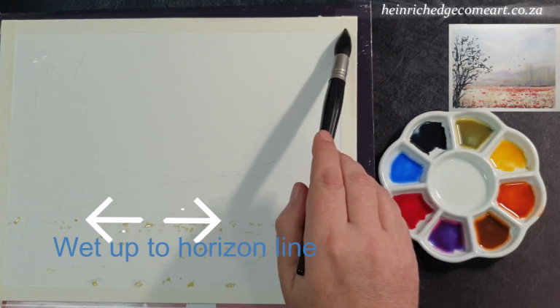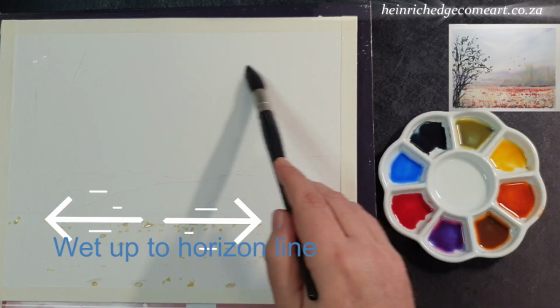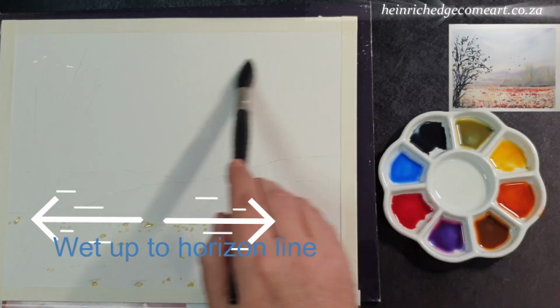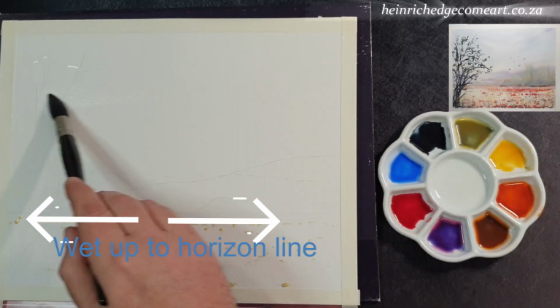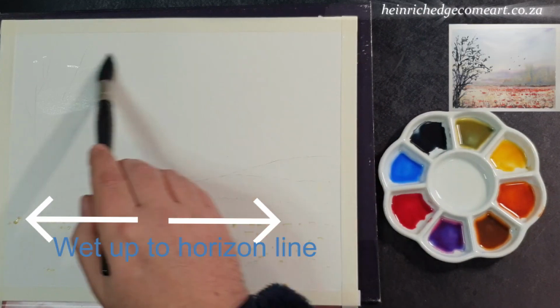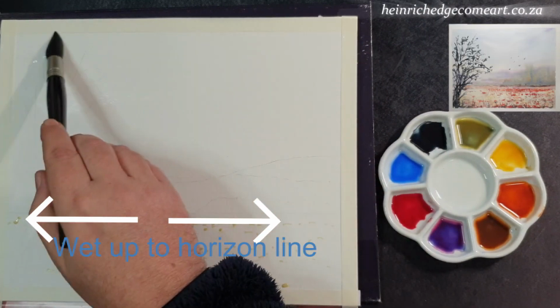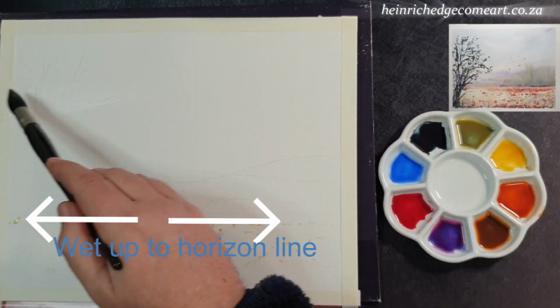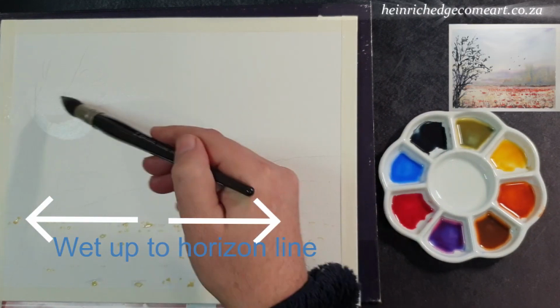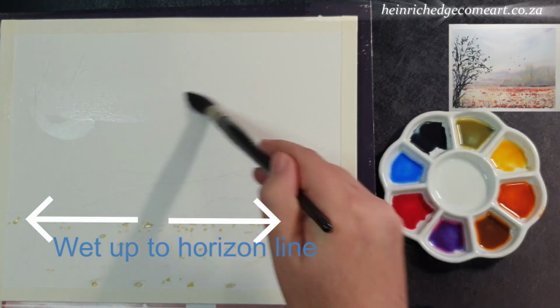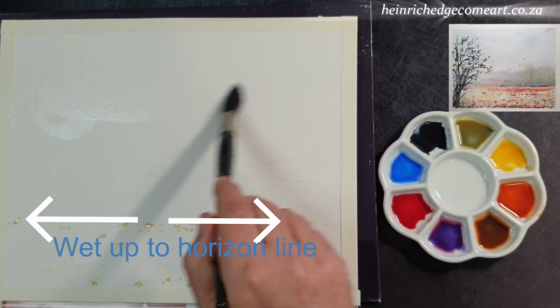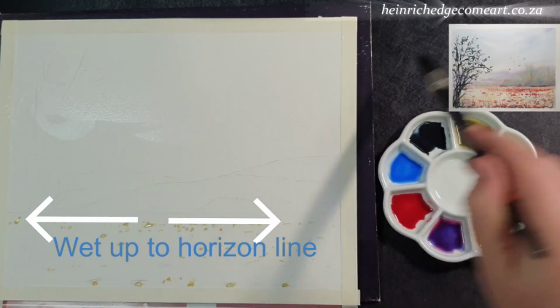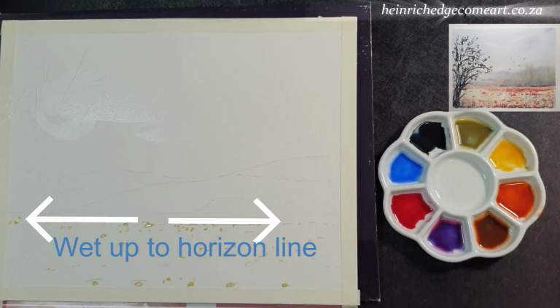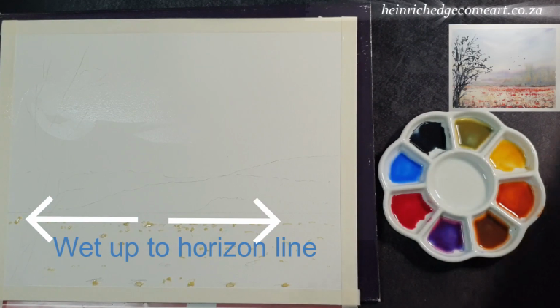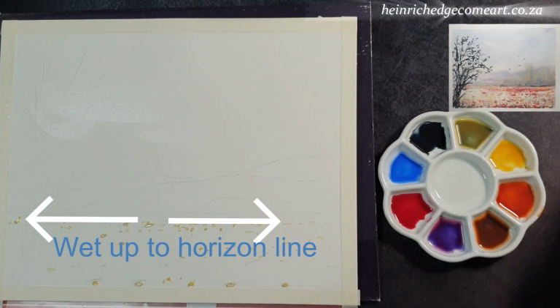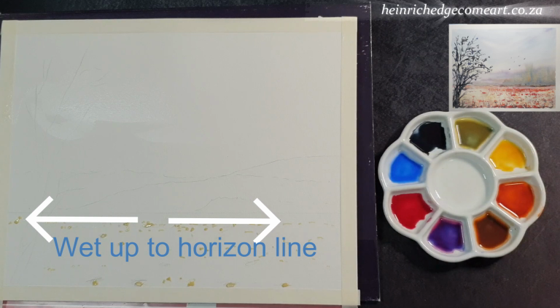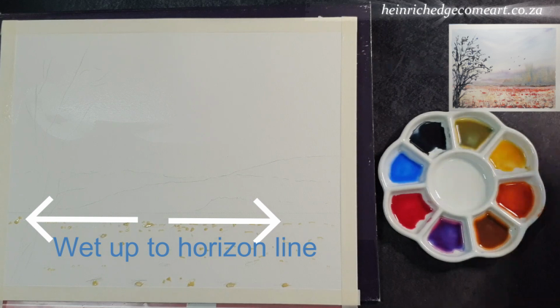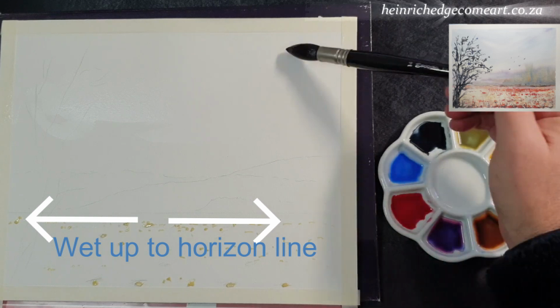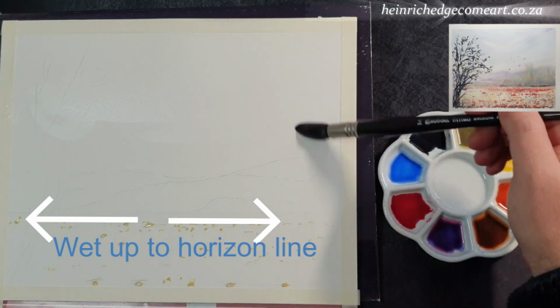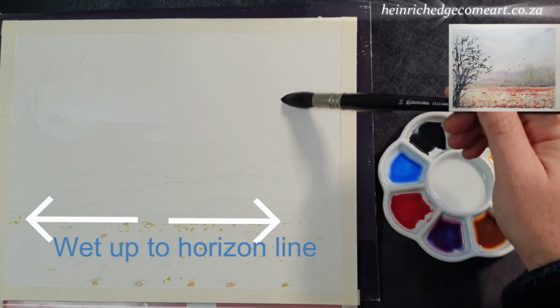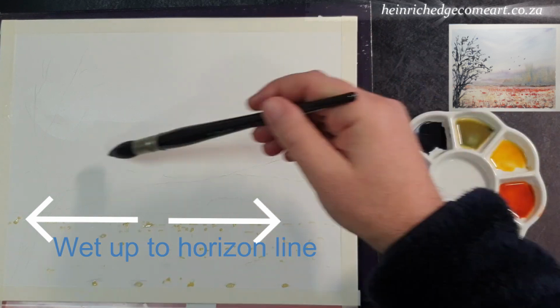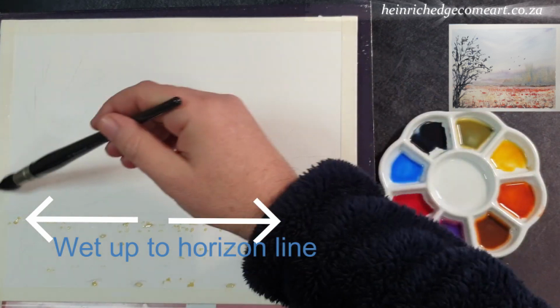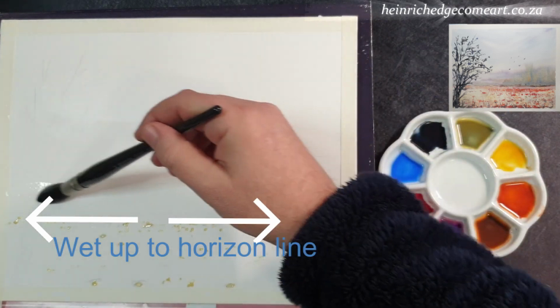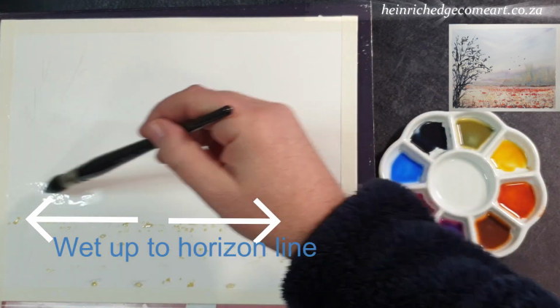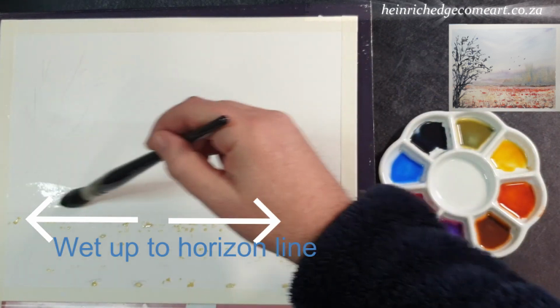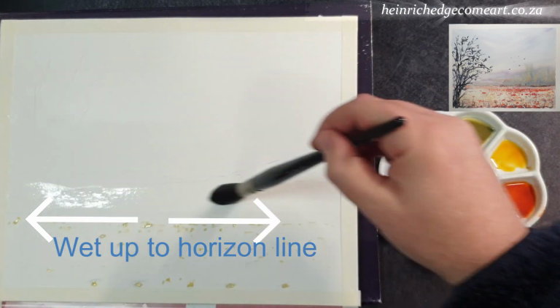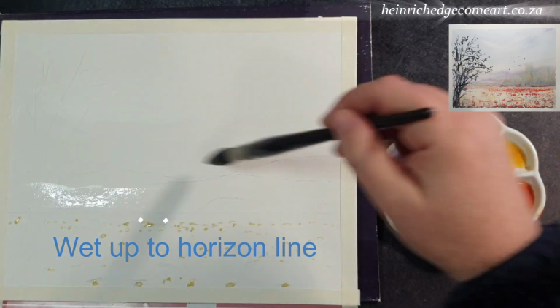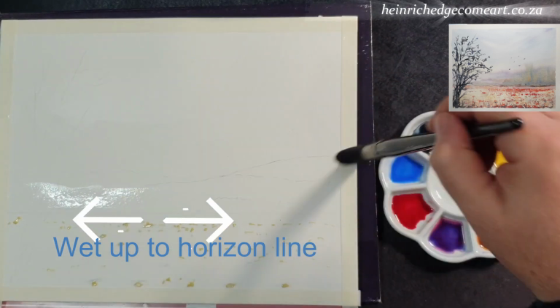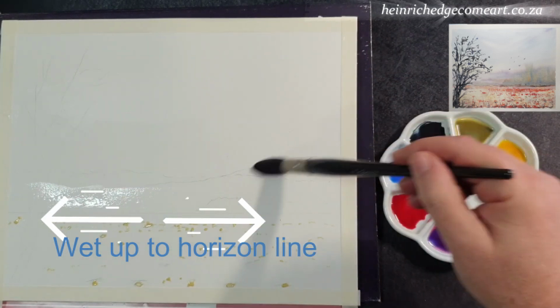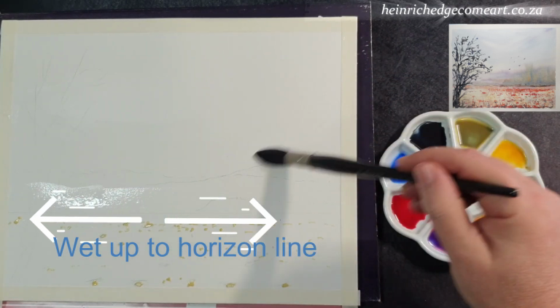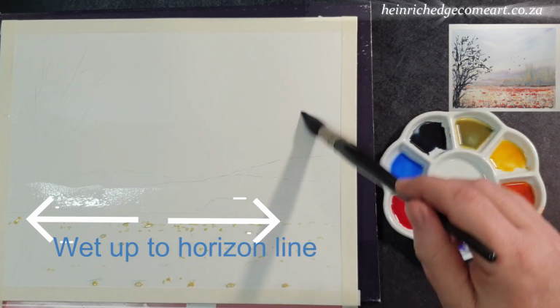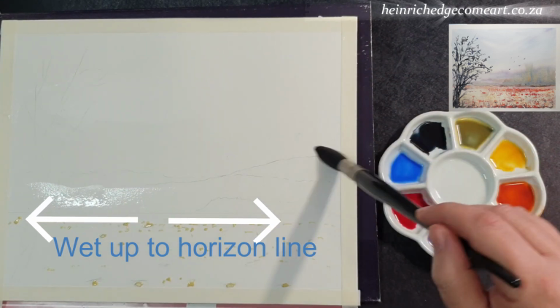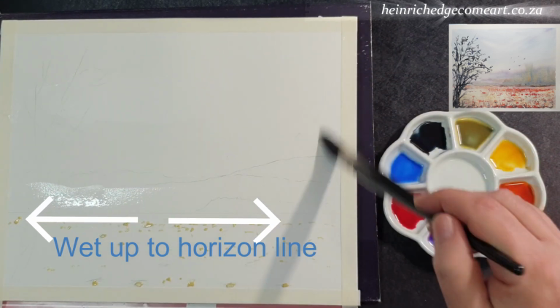Once it's dry, you can wet the paper with a large mop or a hake up to the horizon line.